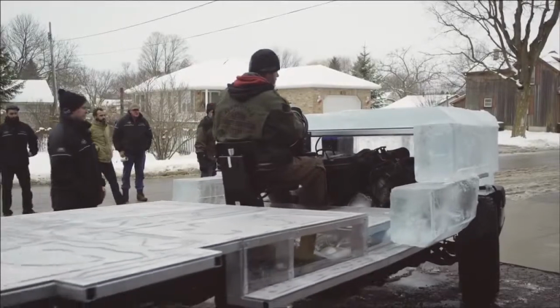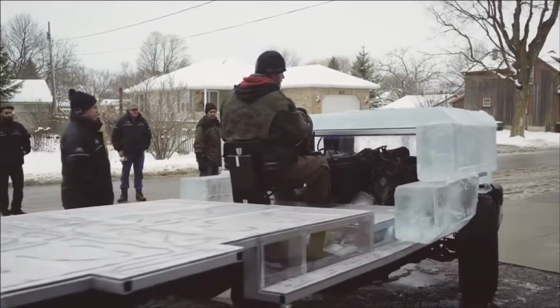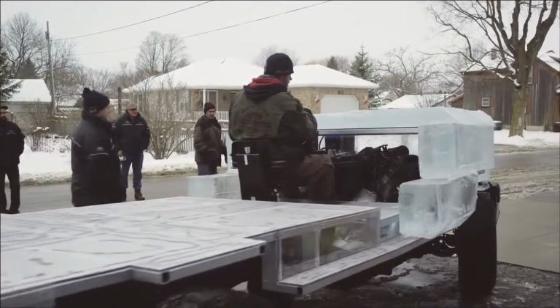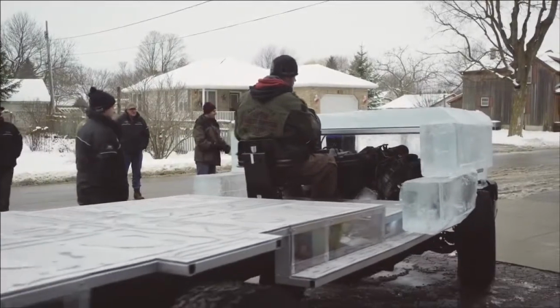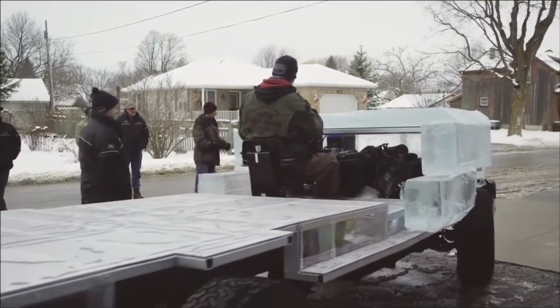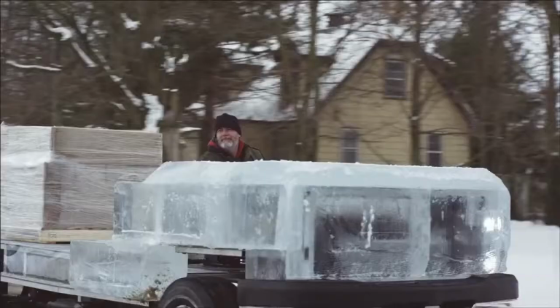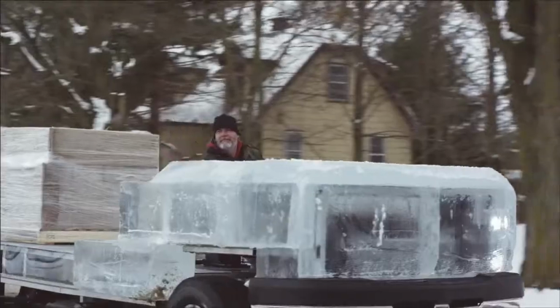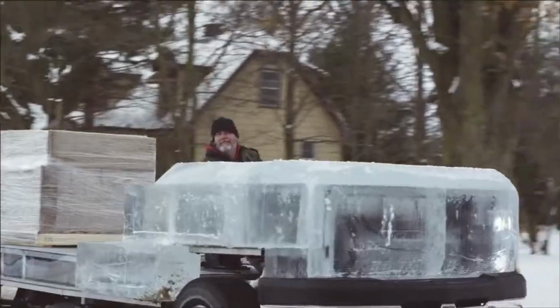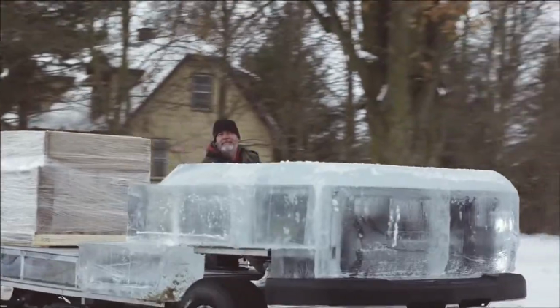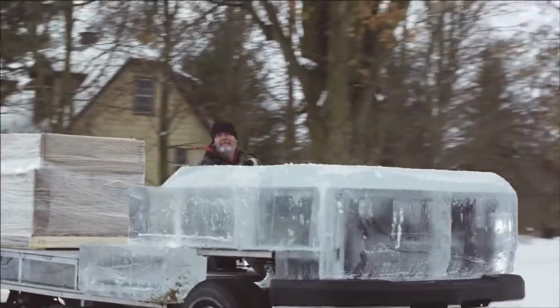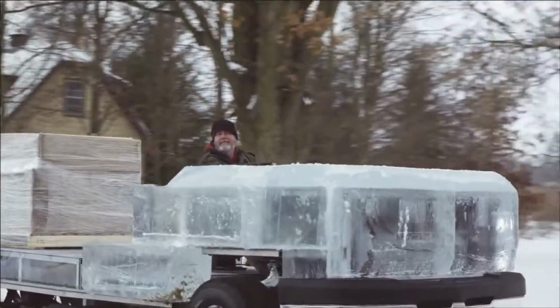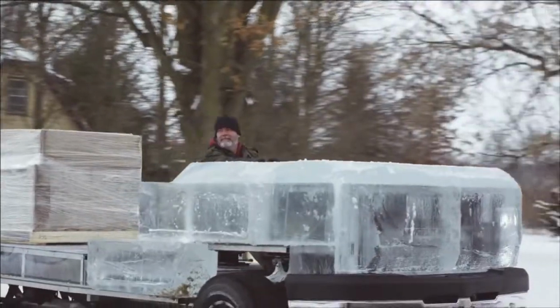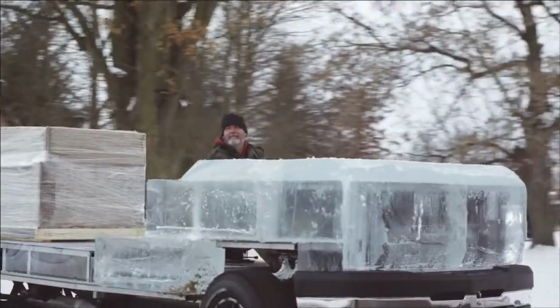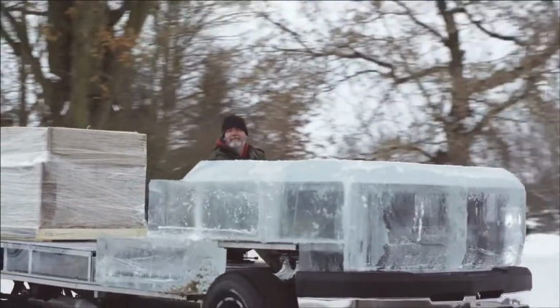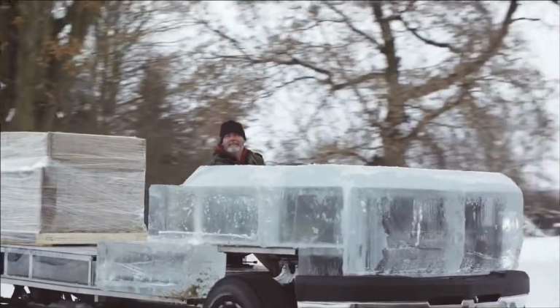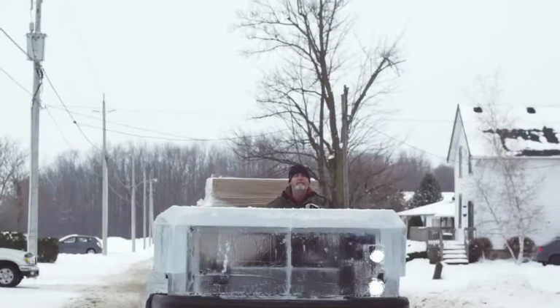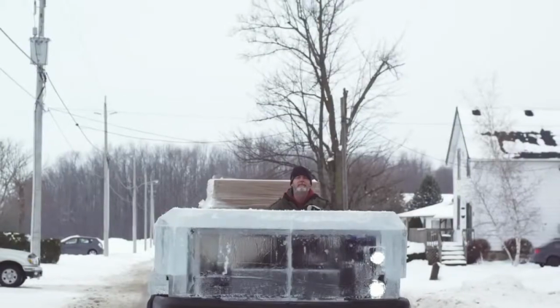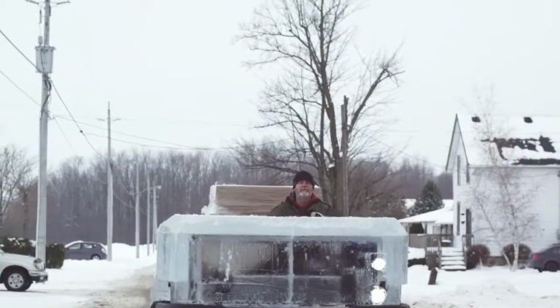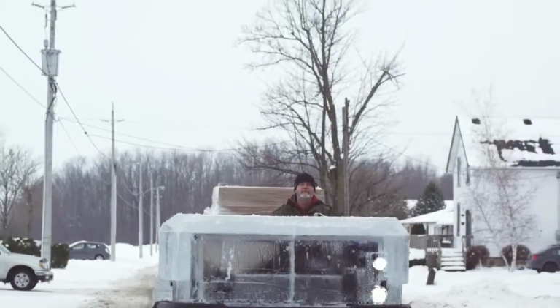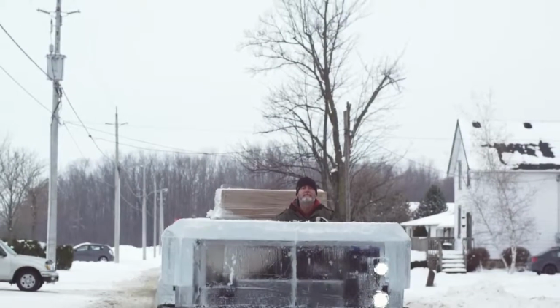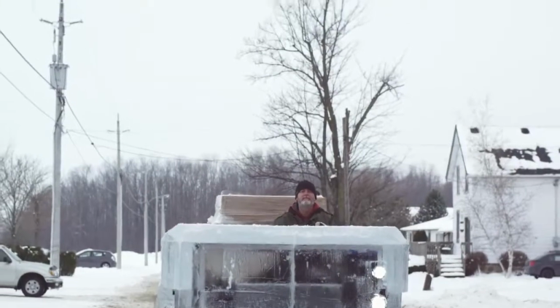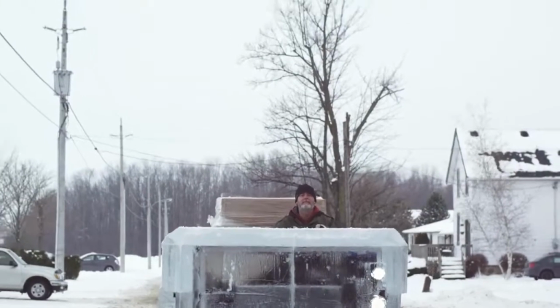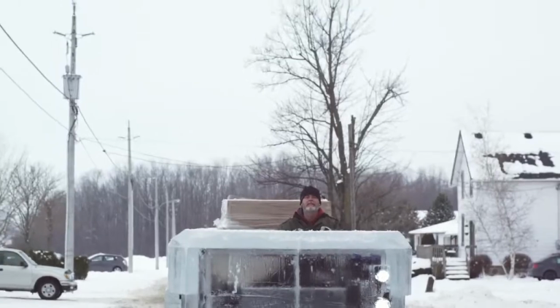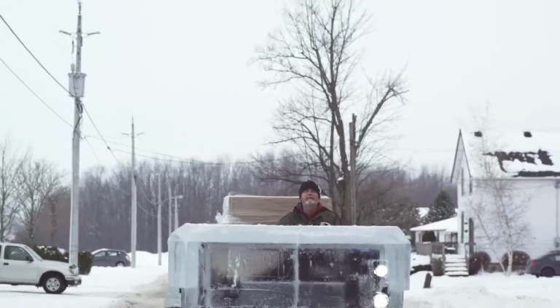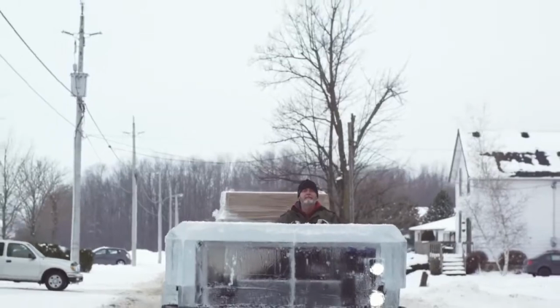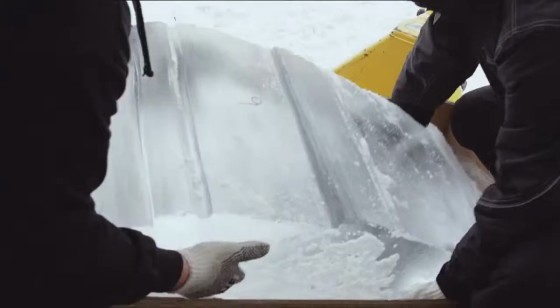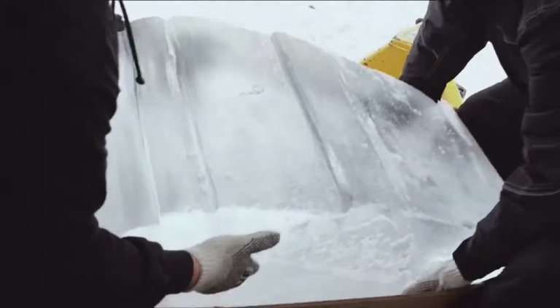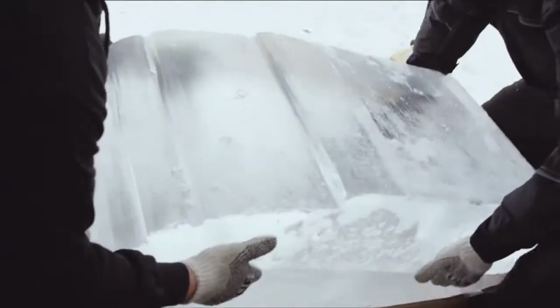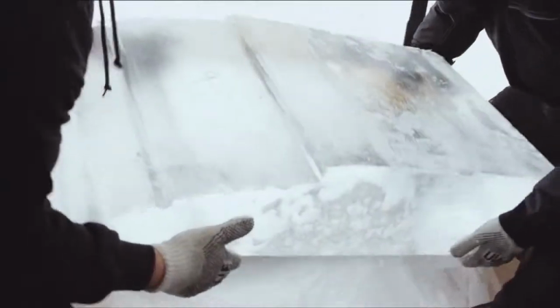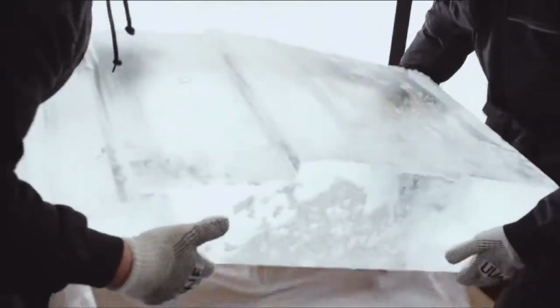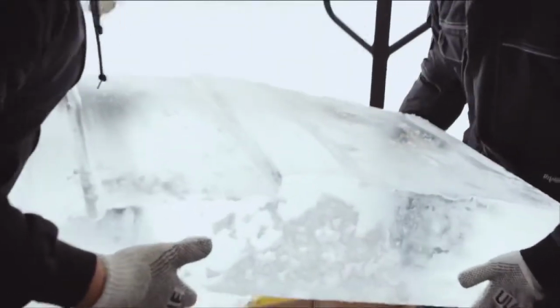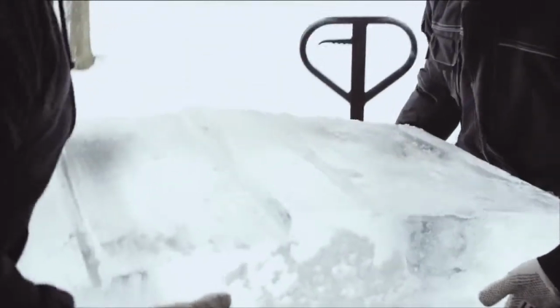We did some testing and drove it over various pothole-filled roads to see how that frame and the ice on the frame fared.